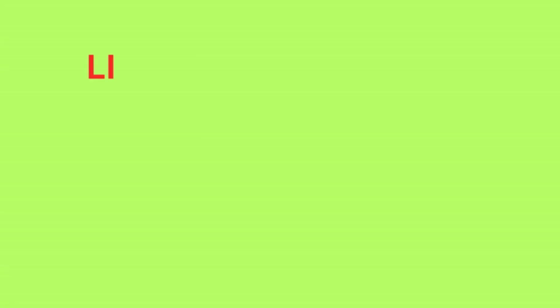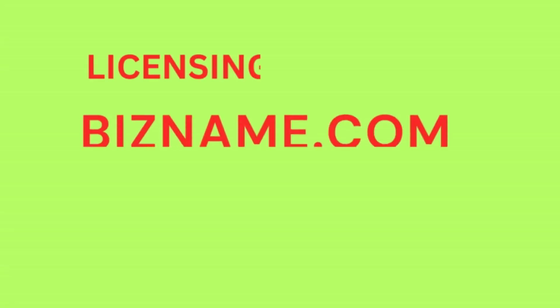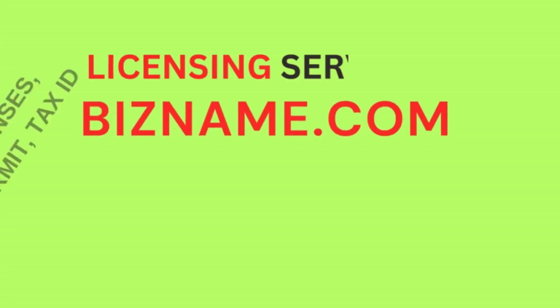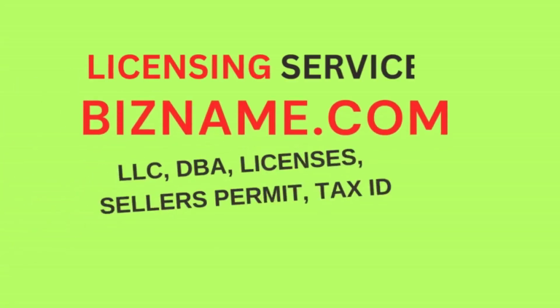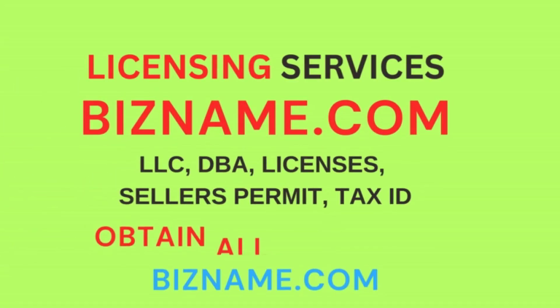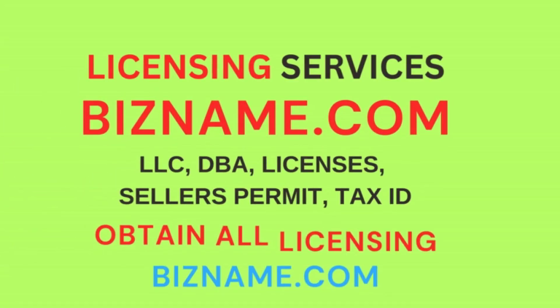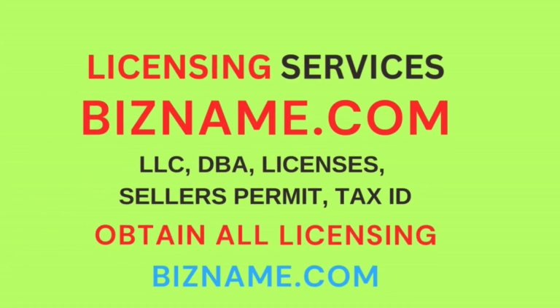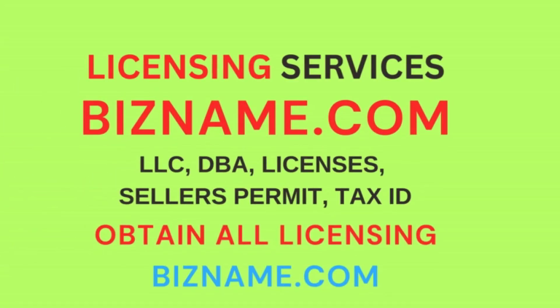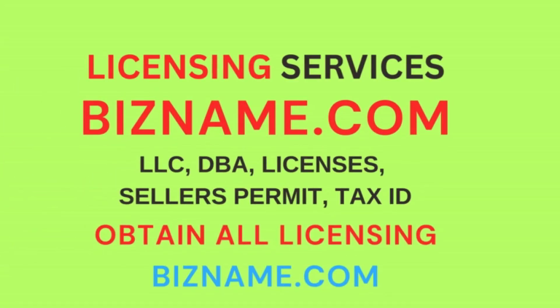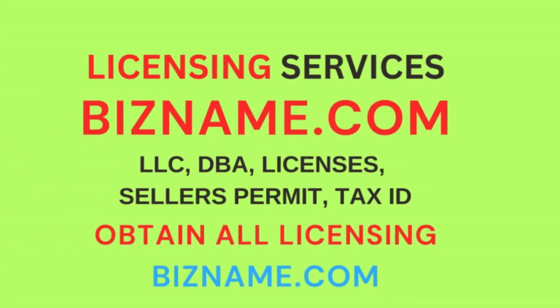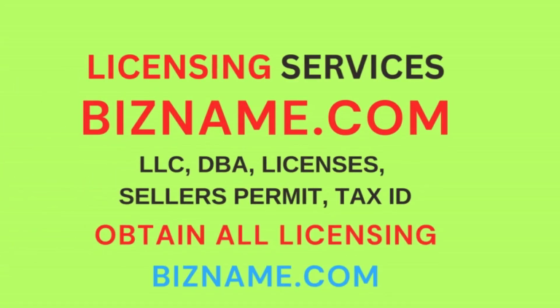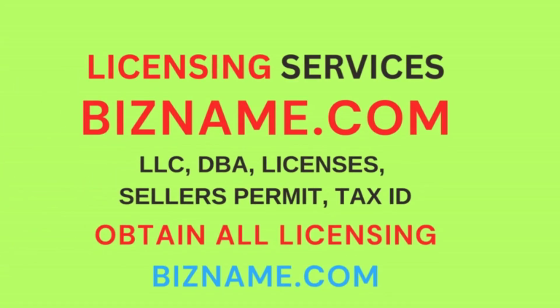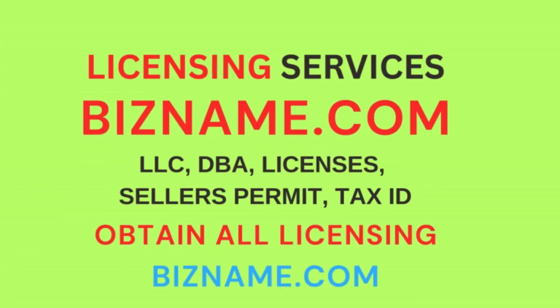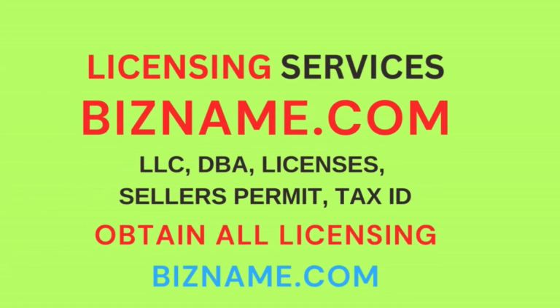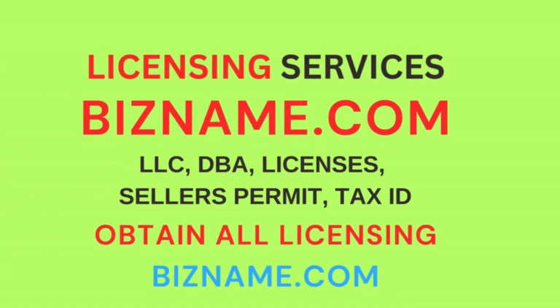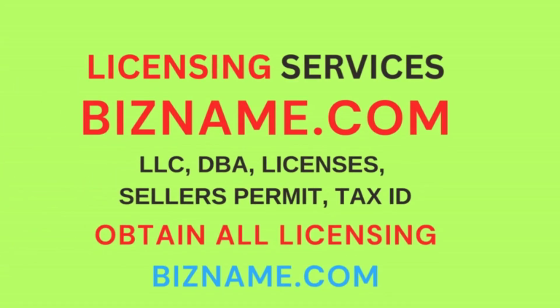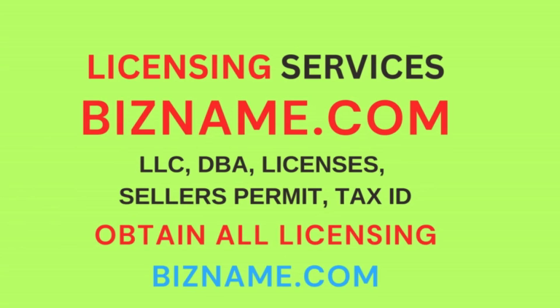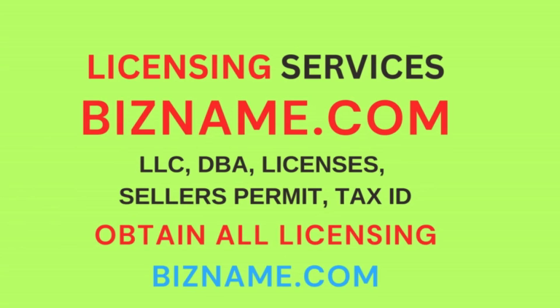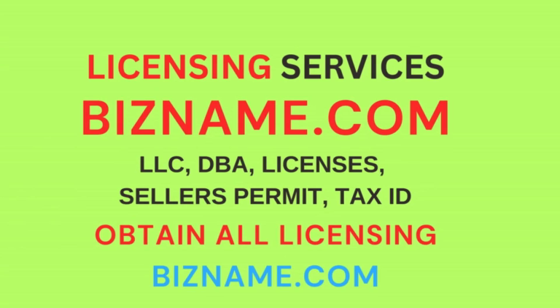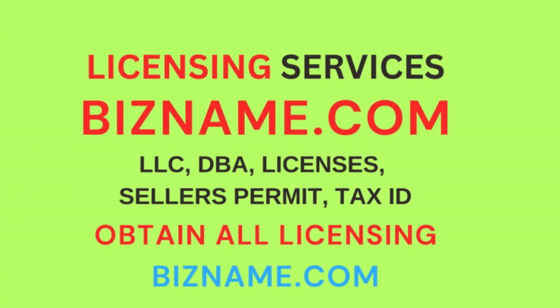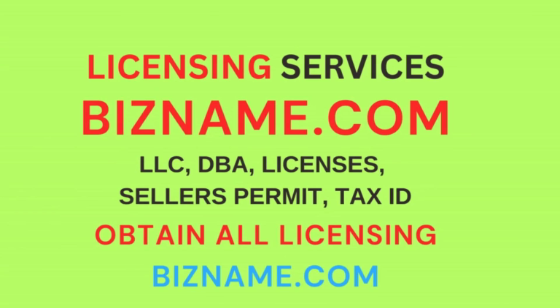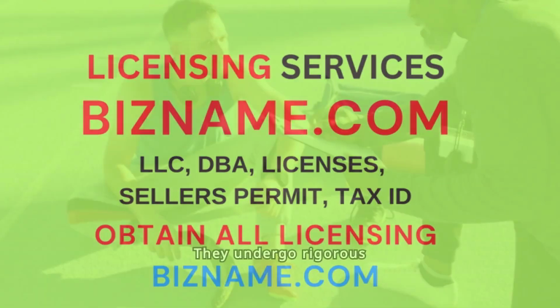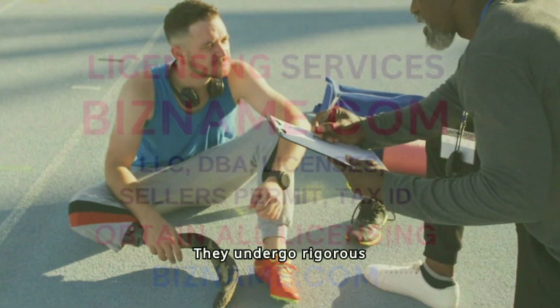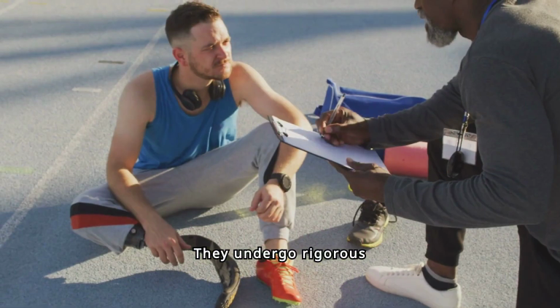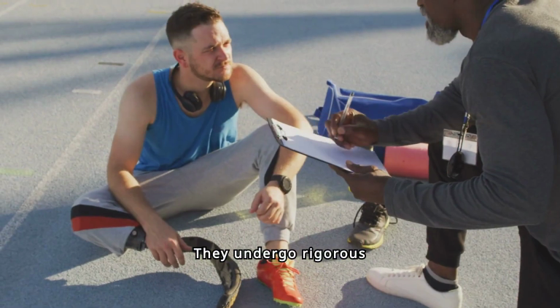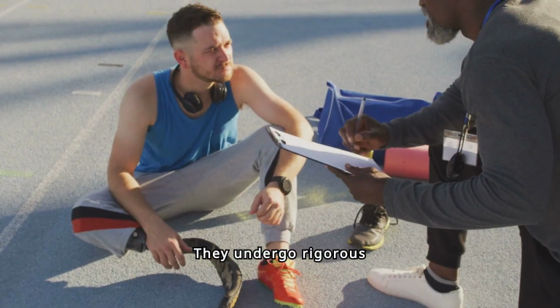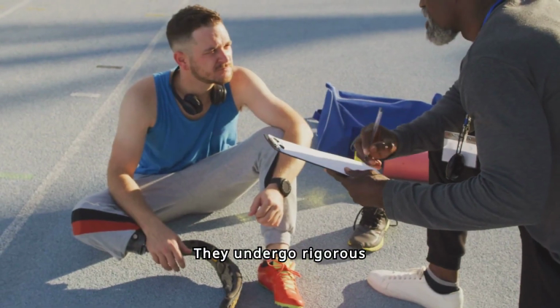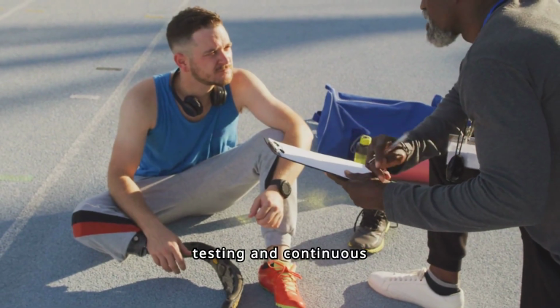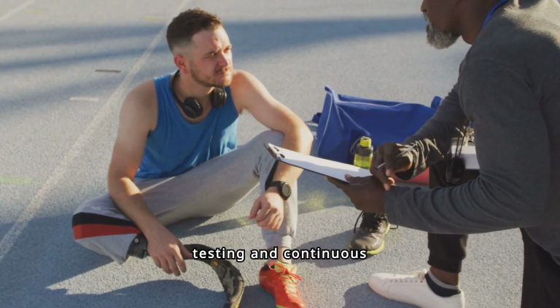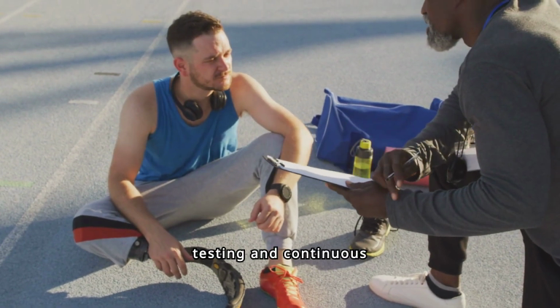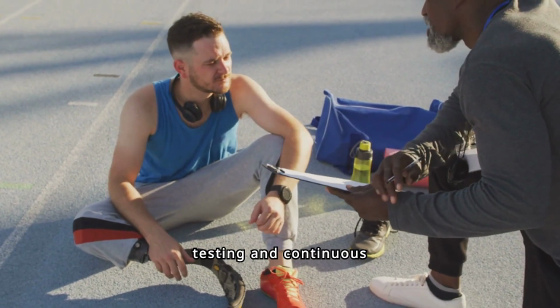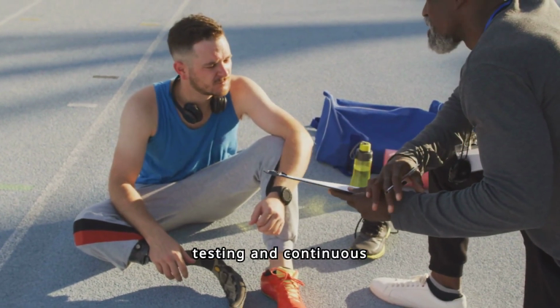If so, just submit one form at bizname.com with your business info. ASC certified mechanics undergo rigorous testing and continuous training.